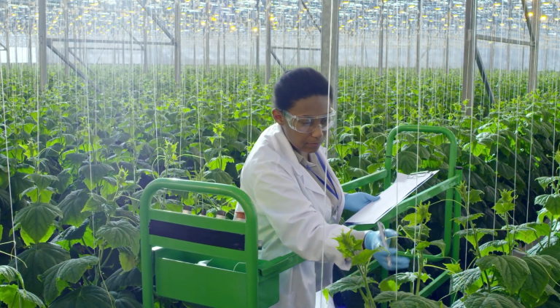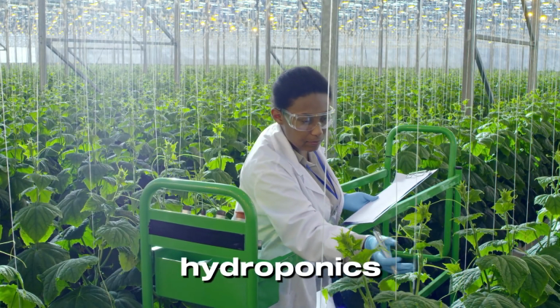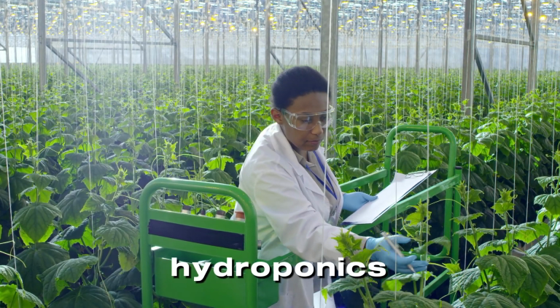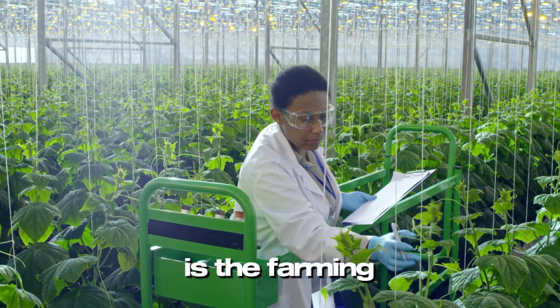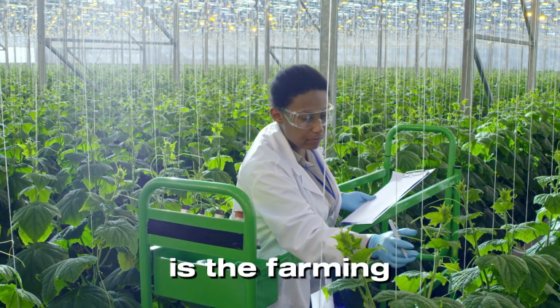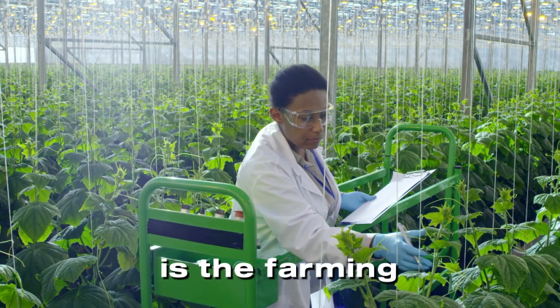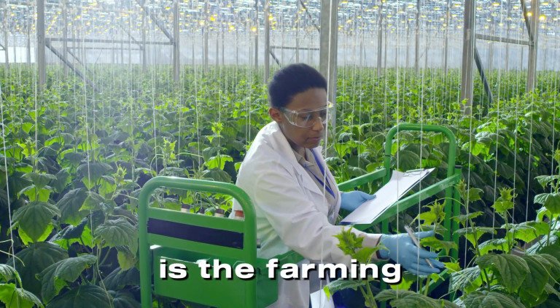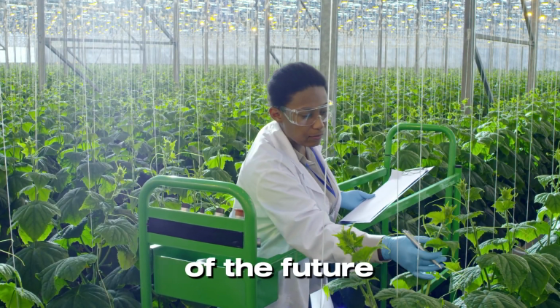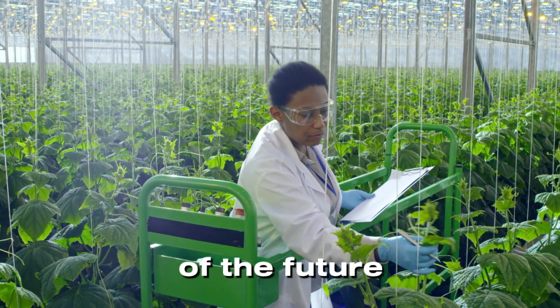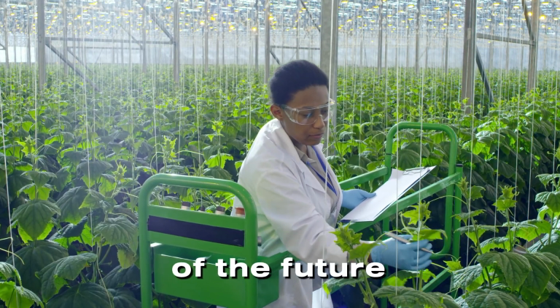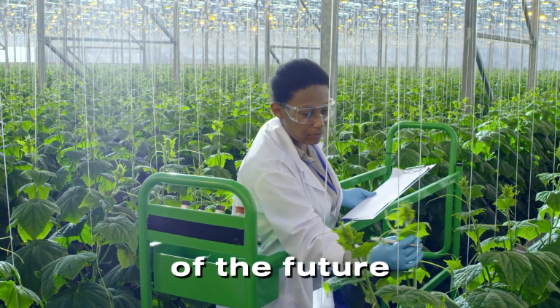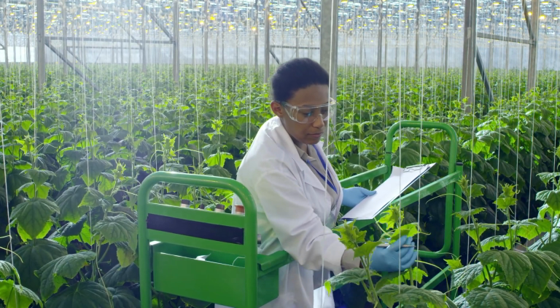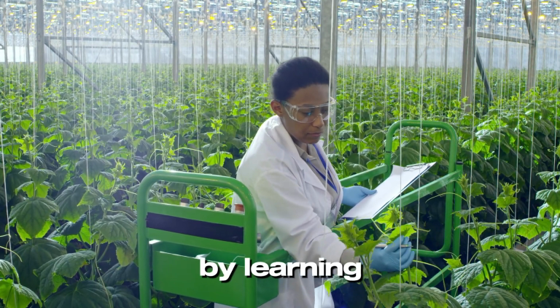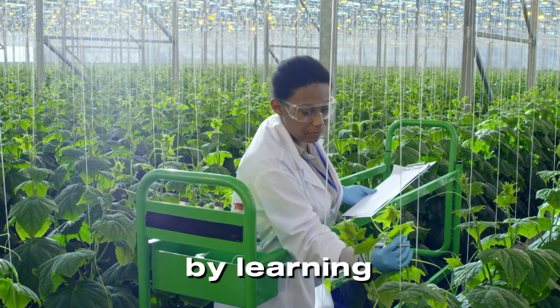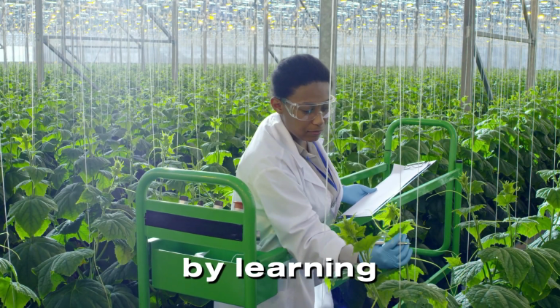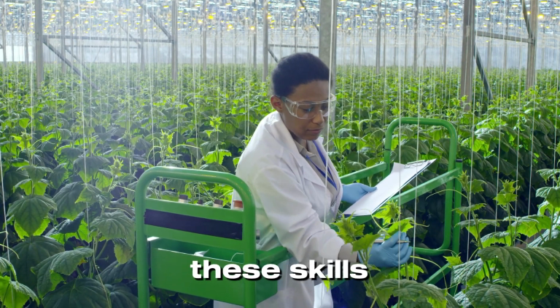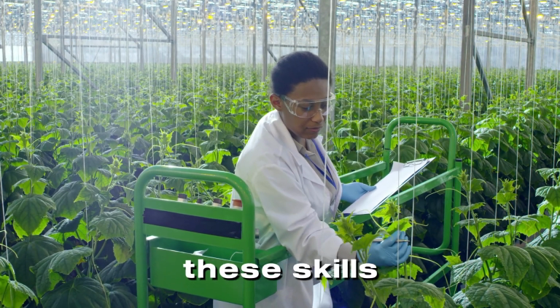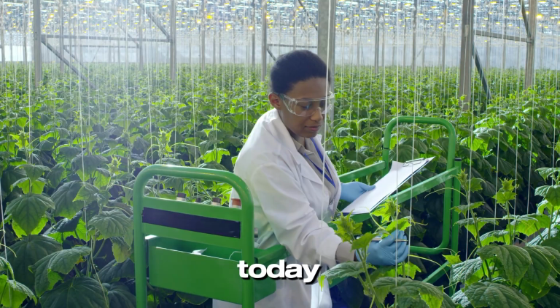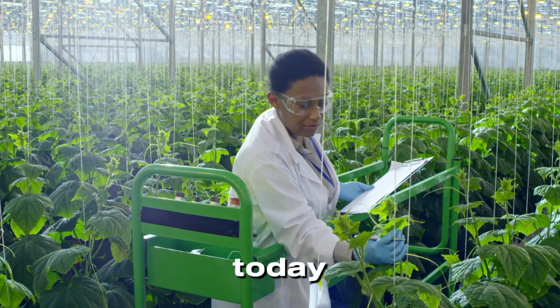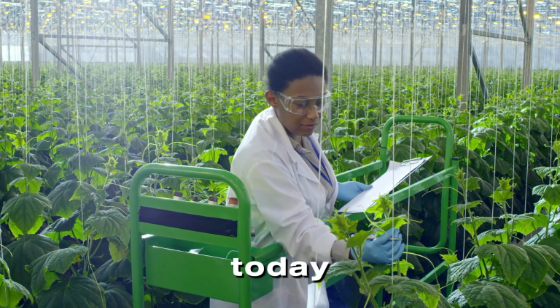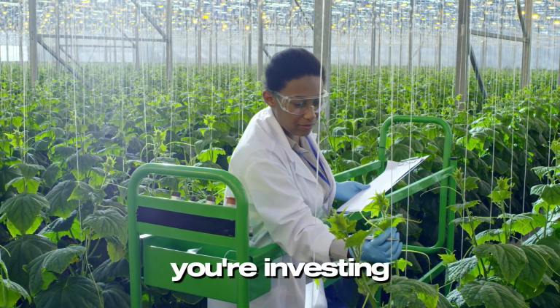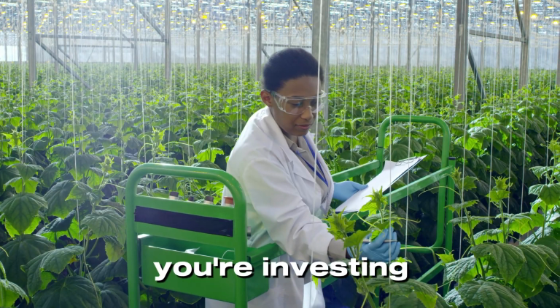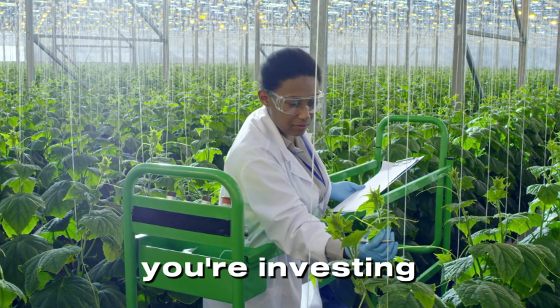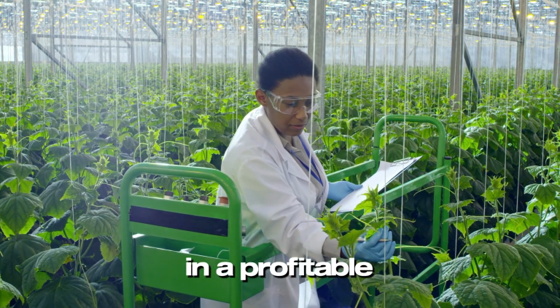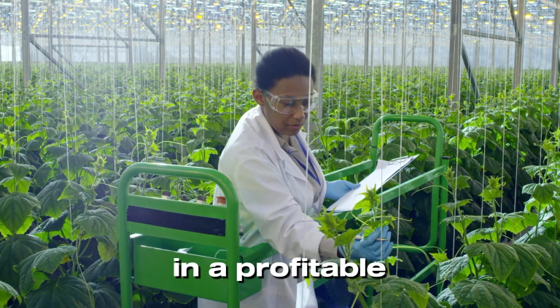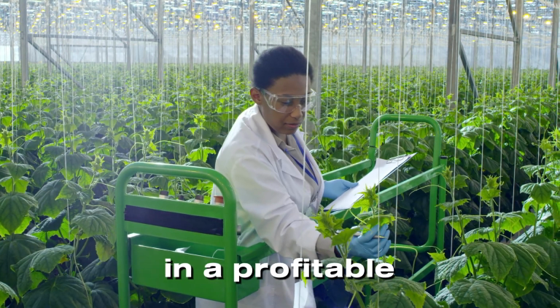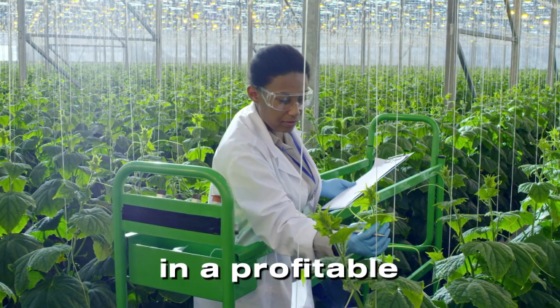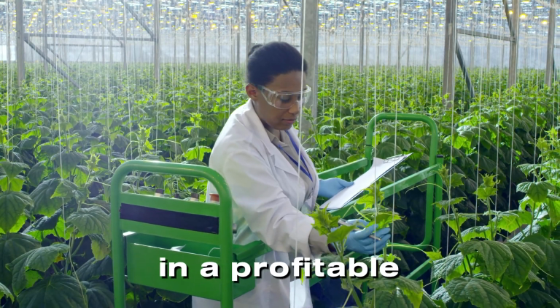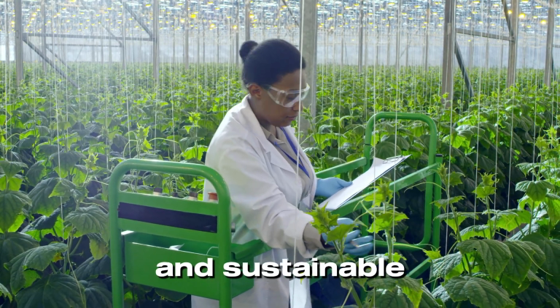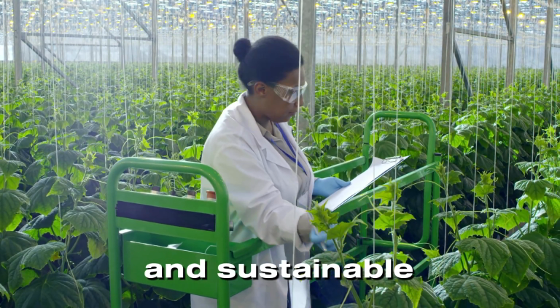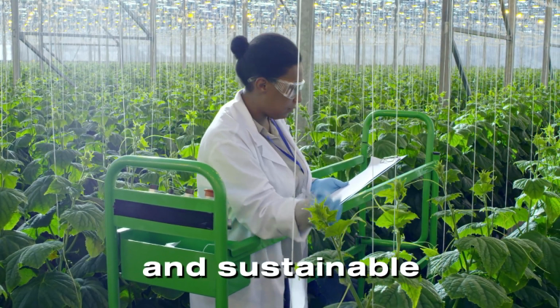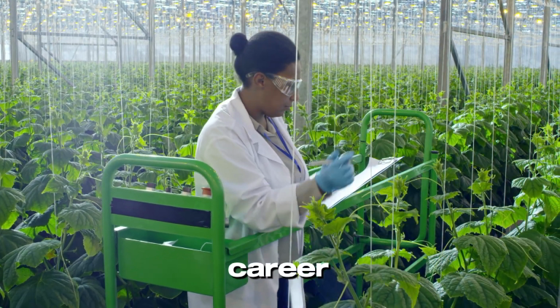Hydroponics is the farming of the future. By learning these skills today, you're investing in a profitable and sustainable career.